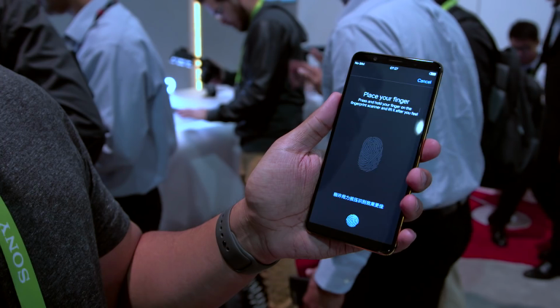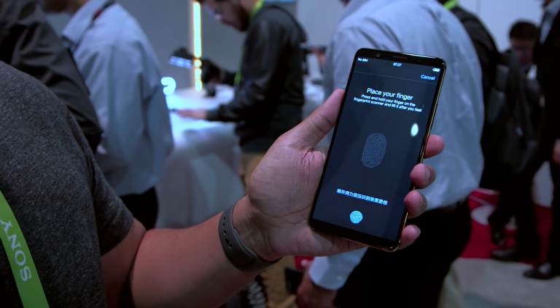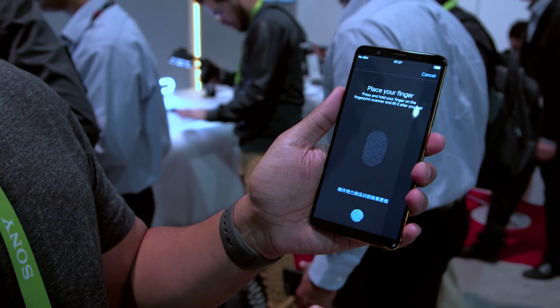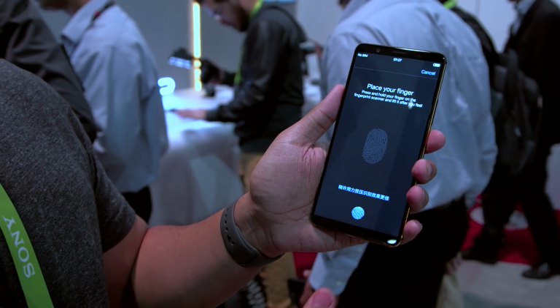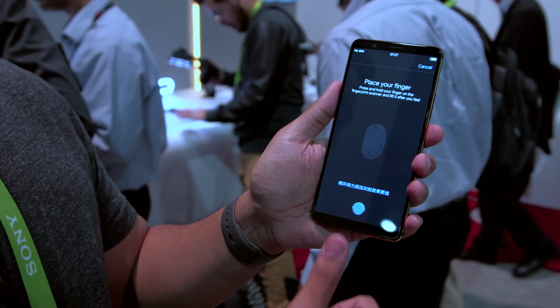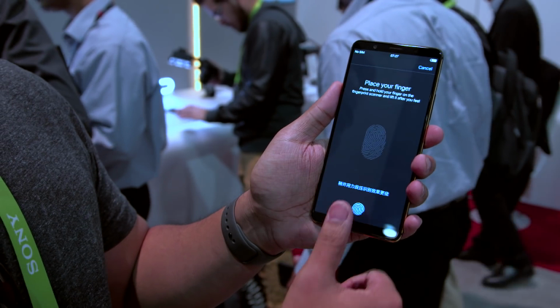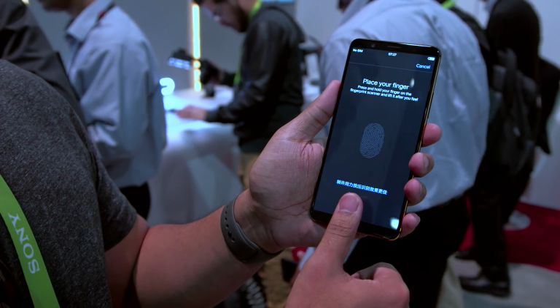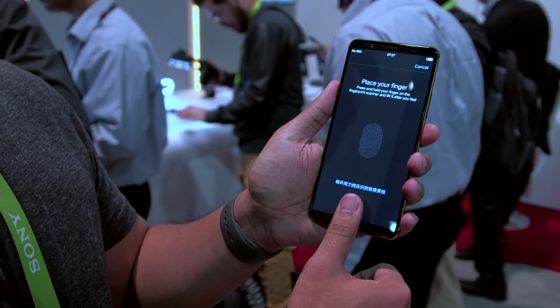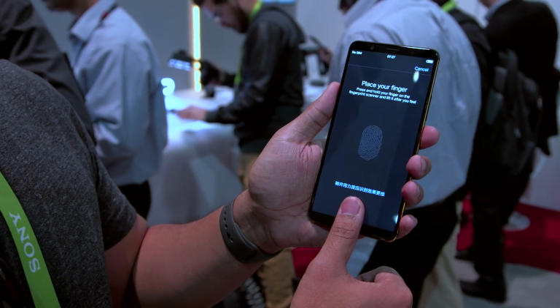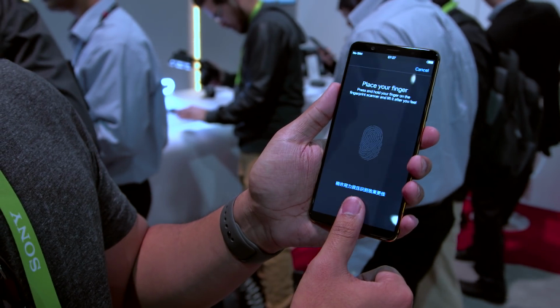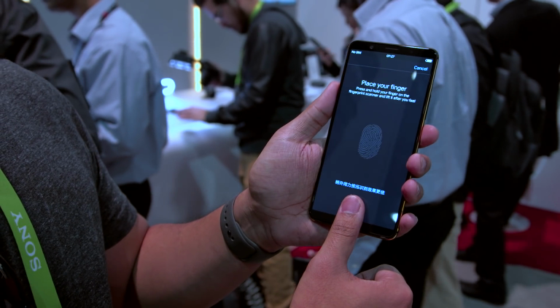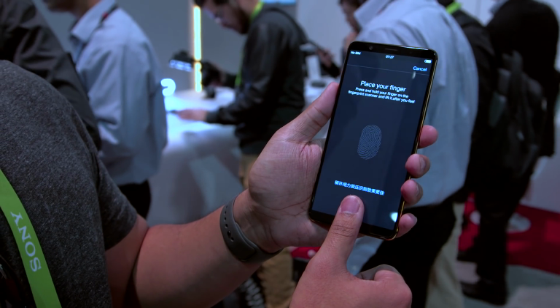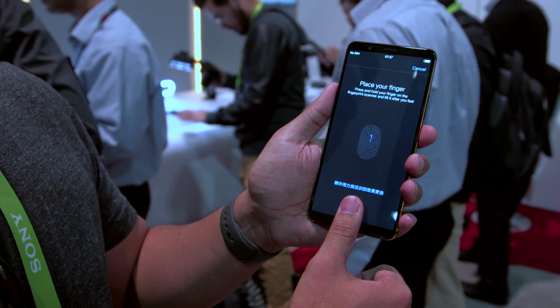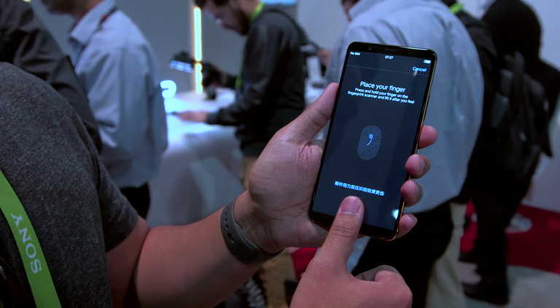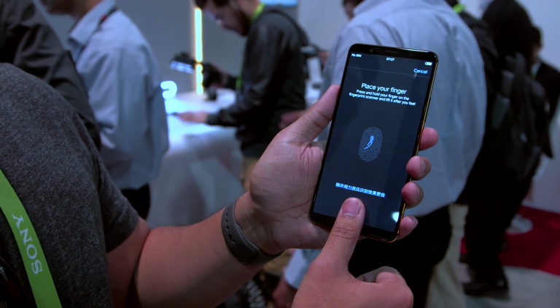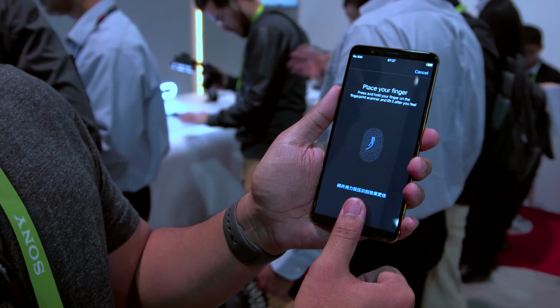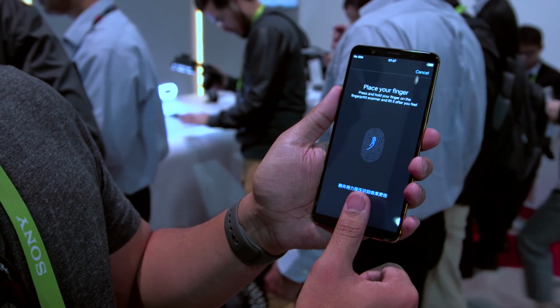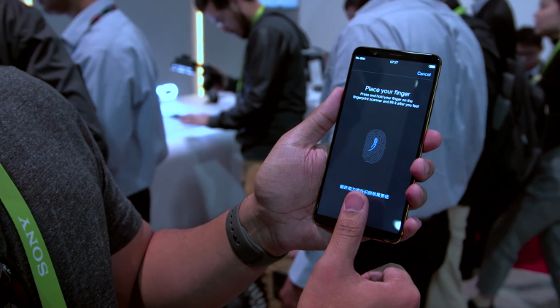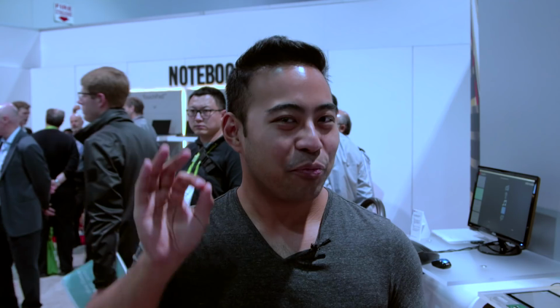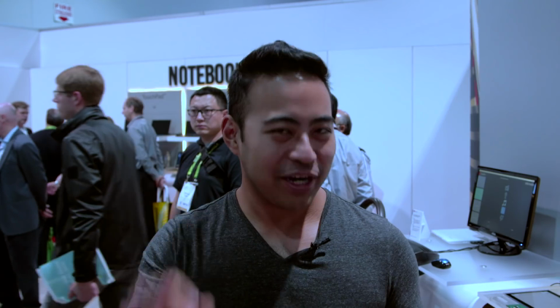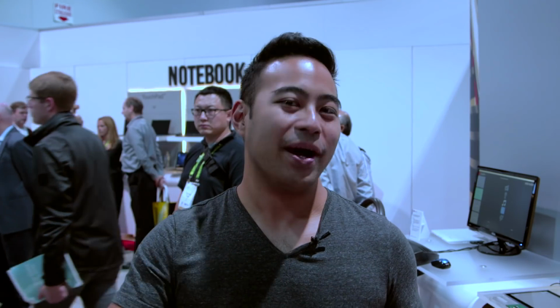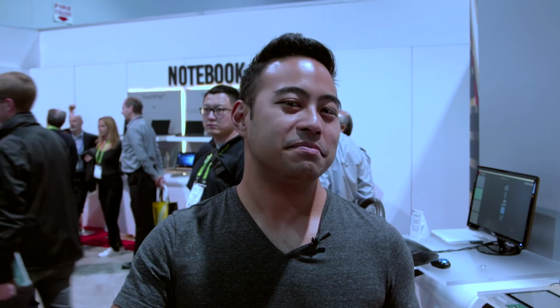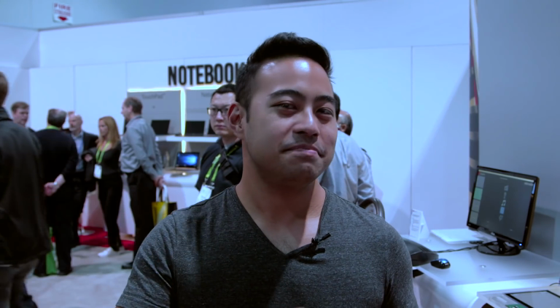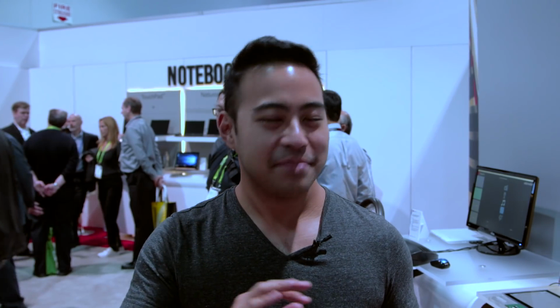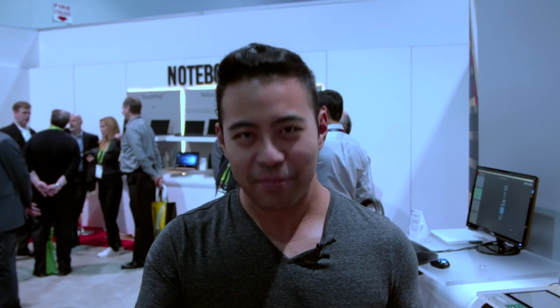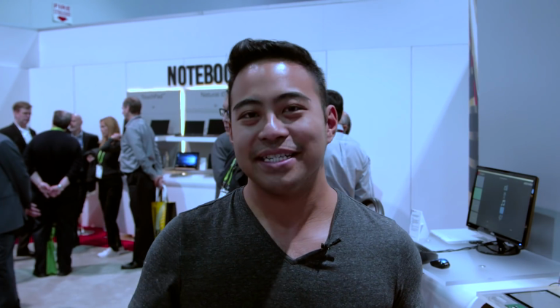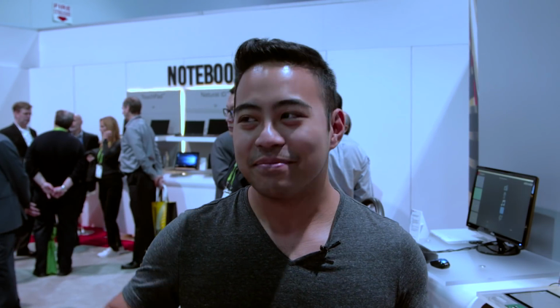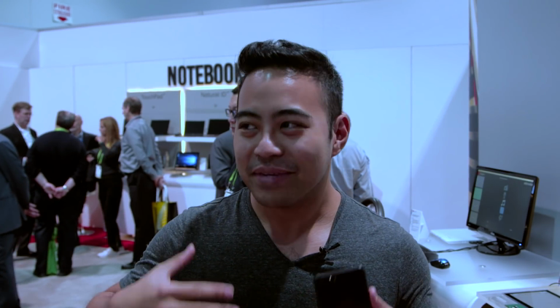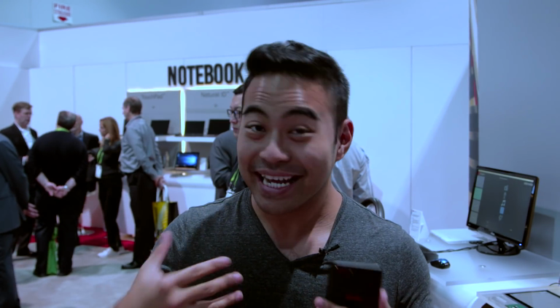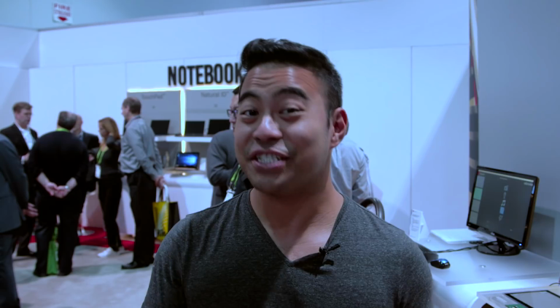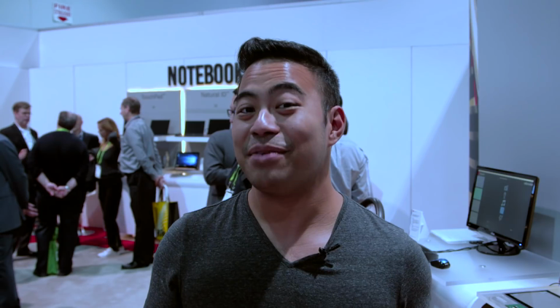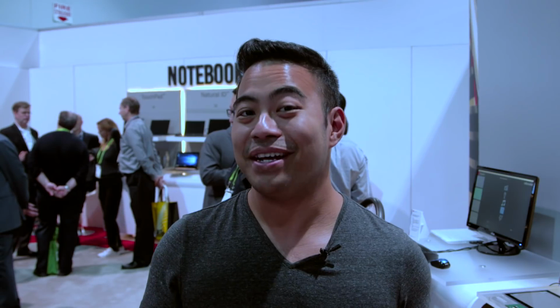I've tried the fingerprint sensor of the future and it works pretty well. Not amazing — it gets the job done.